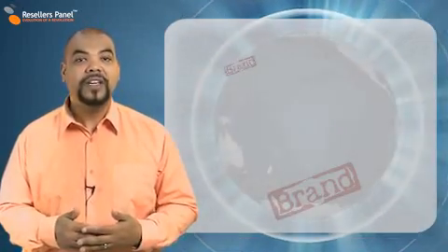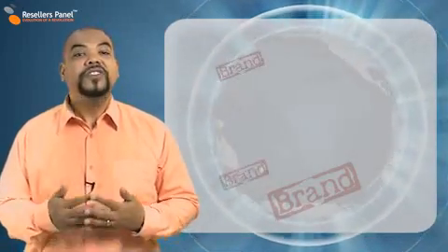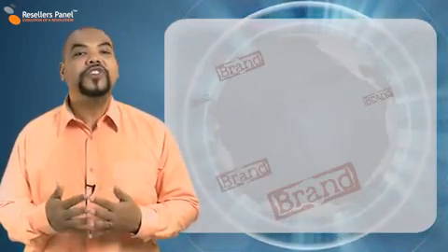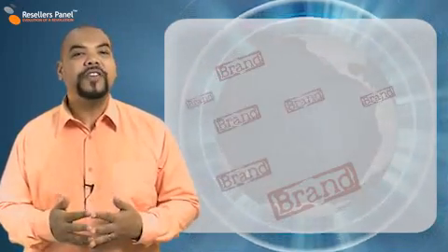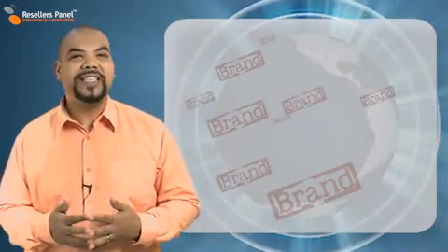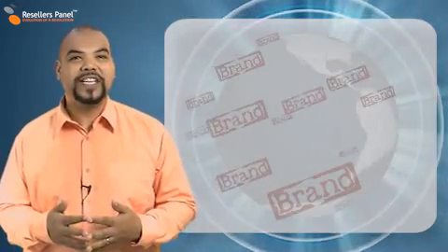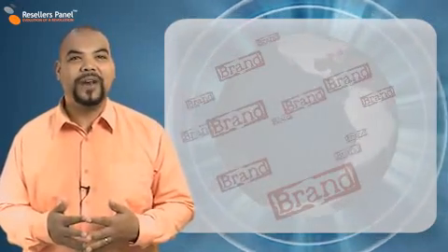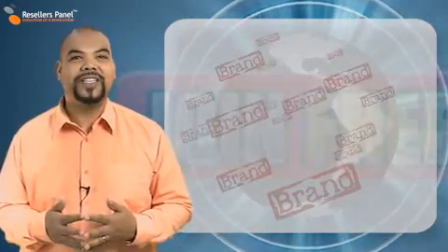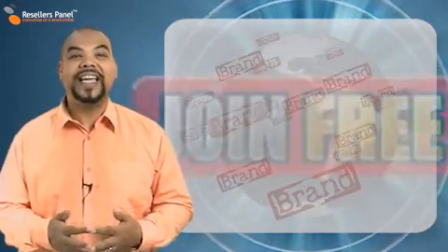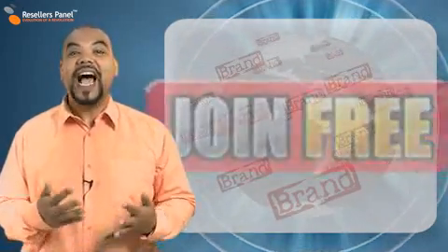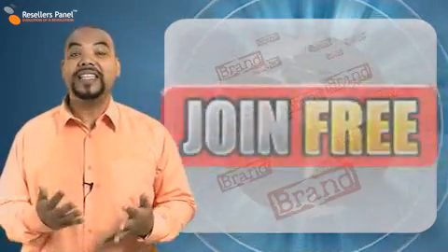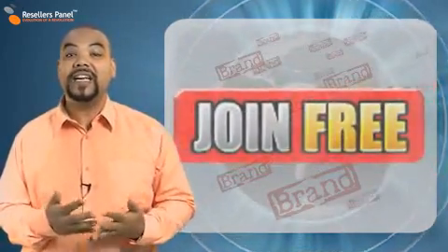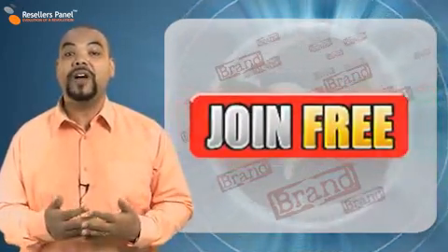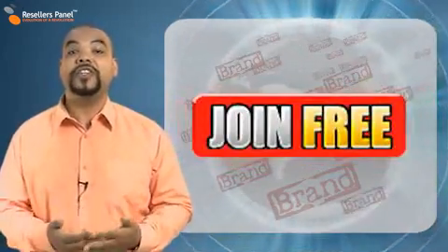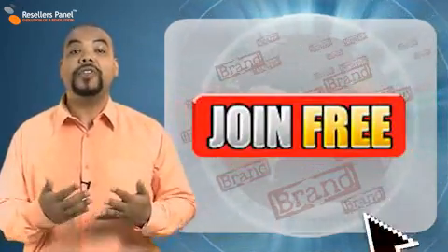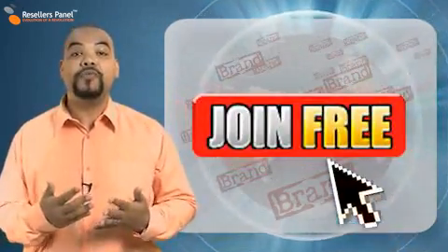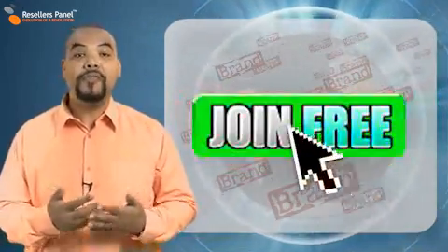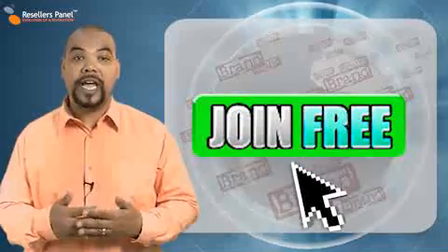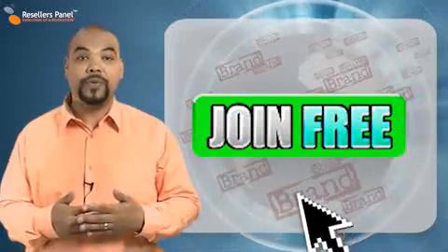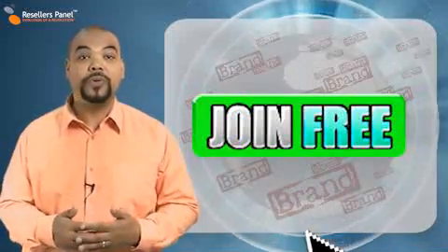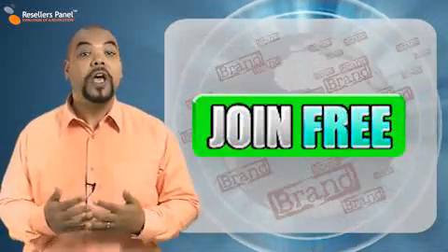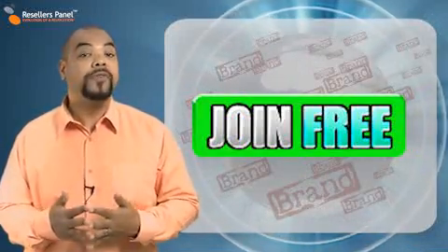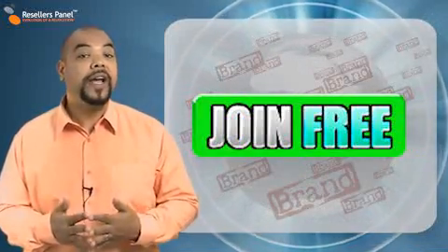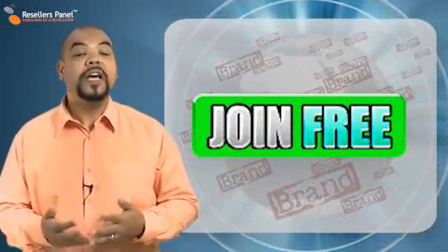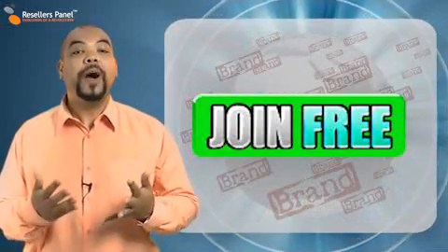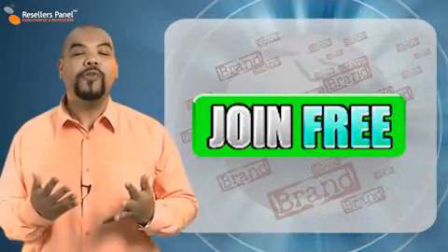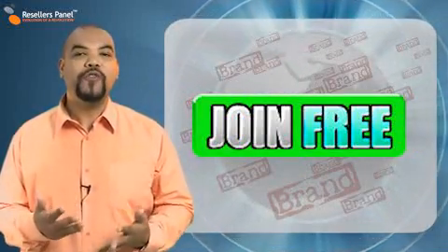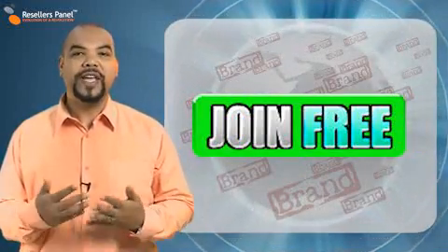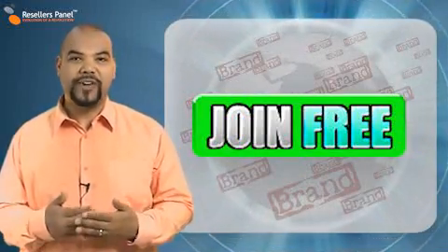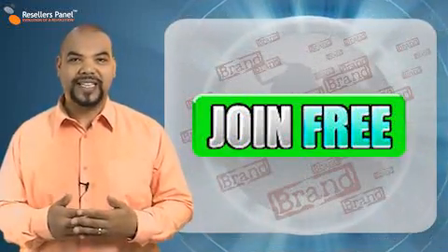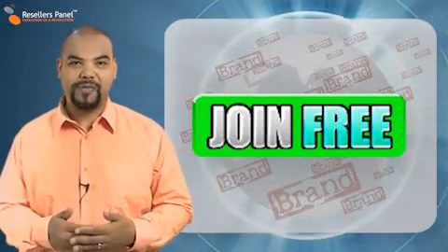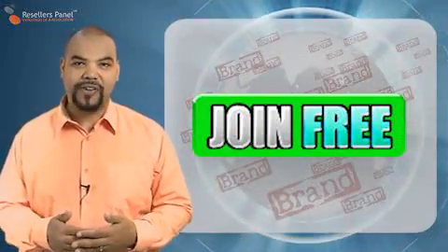So join Resellers Panel today and take advantage of the private label tools provided by our free reseller program.